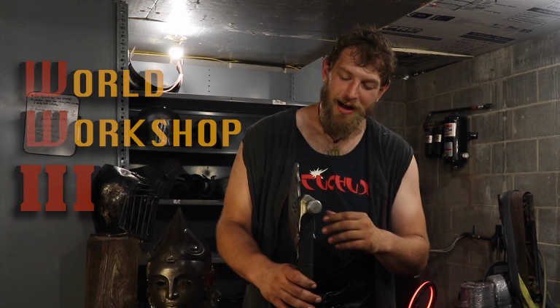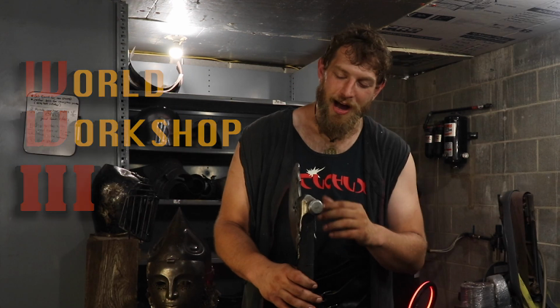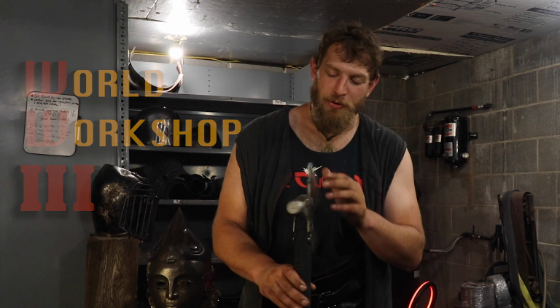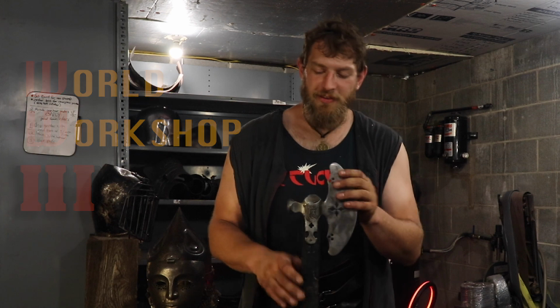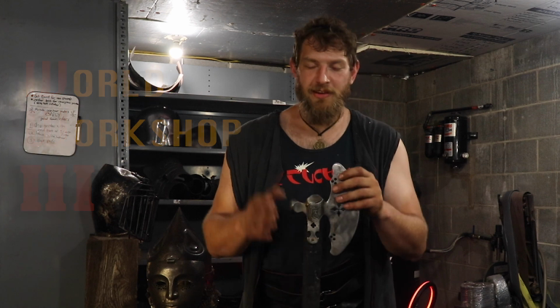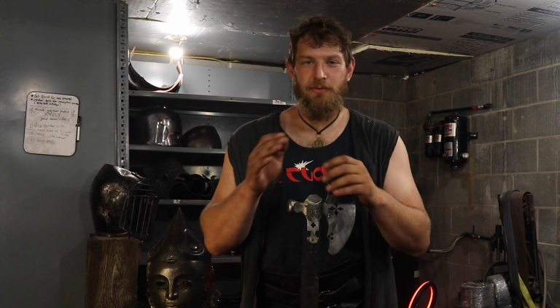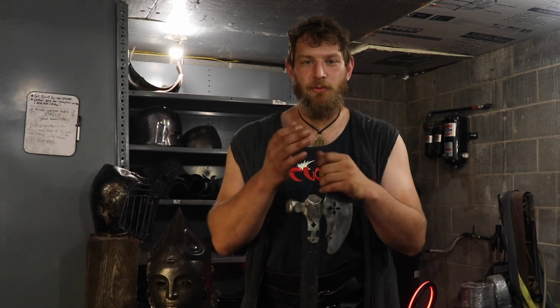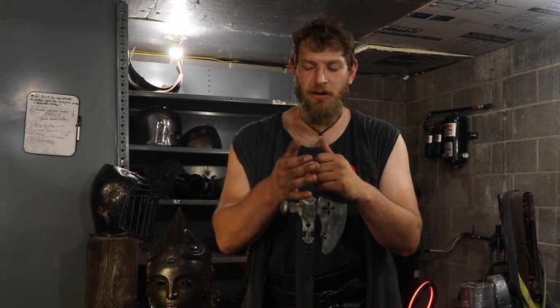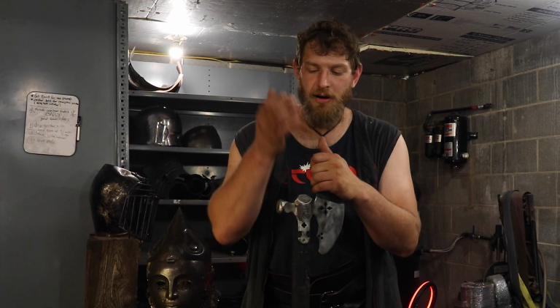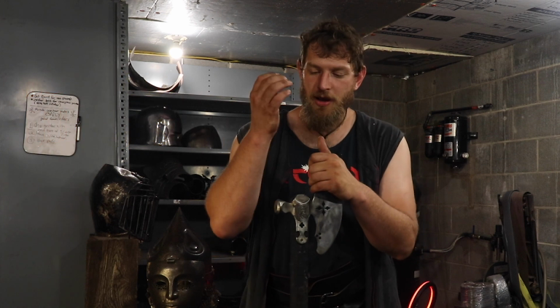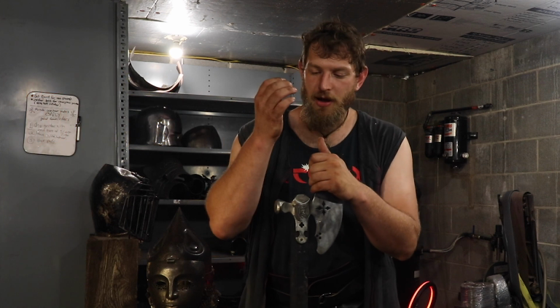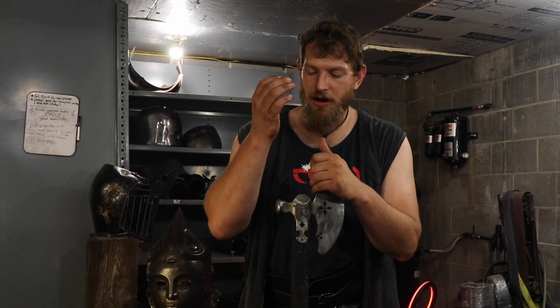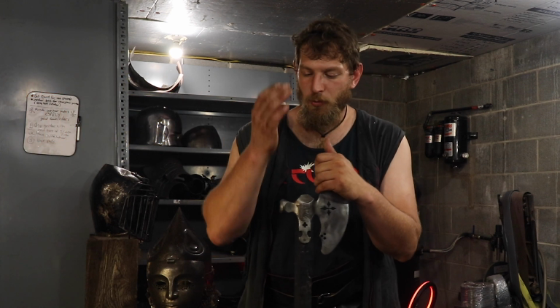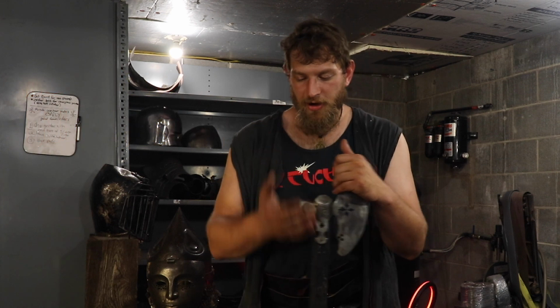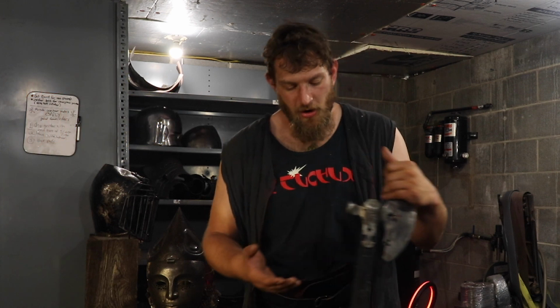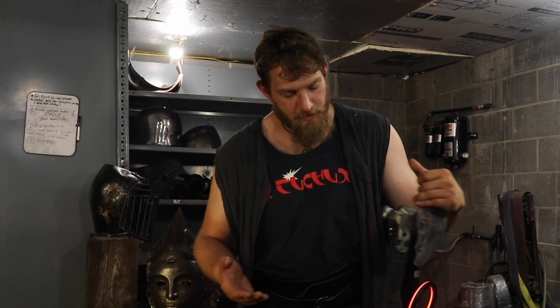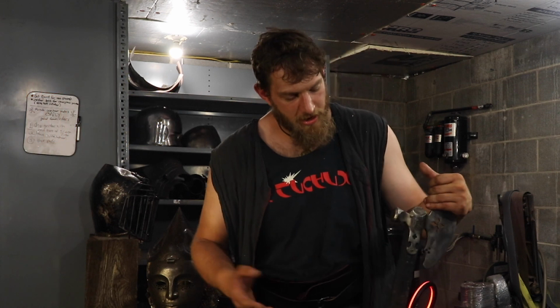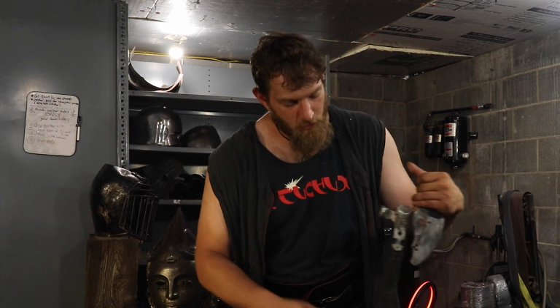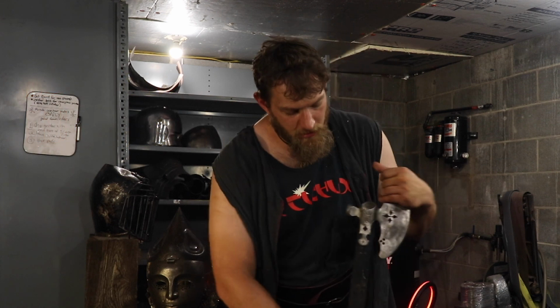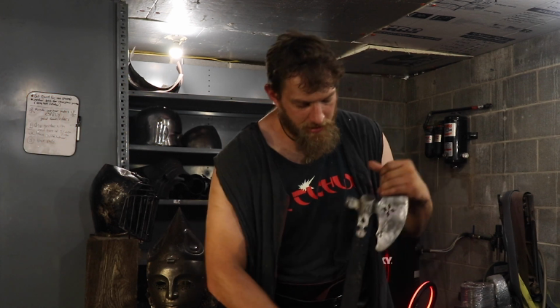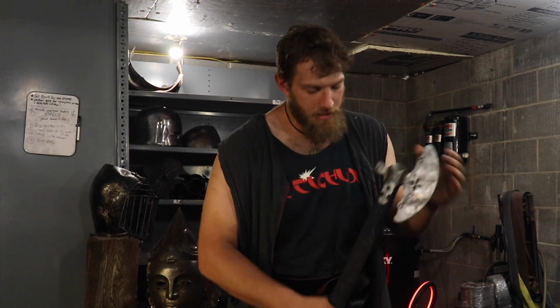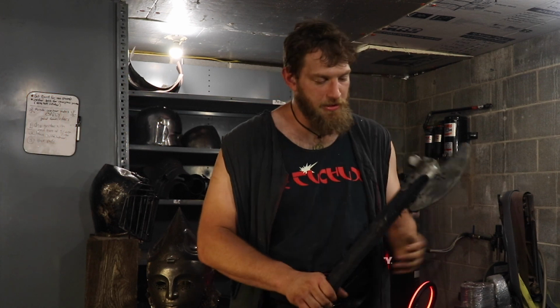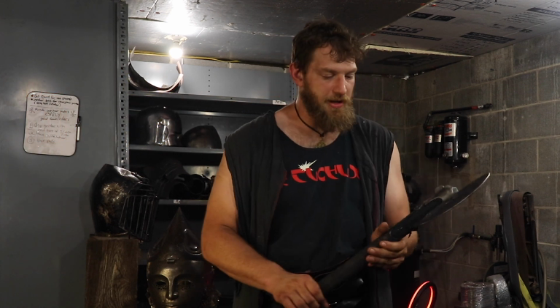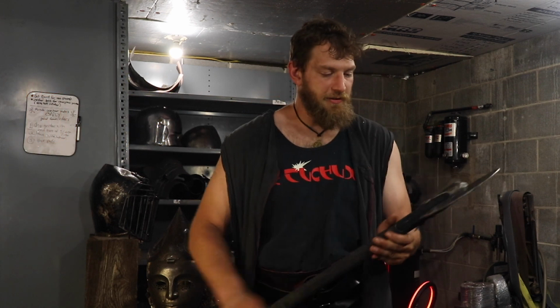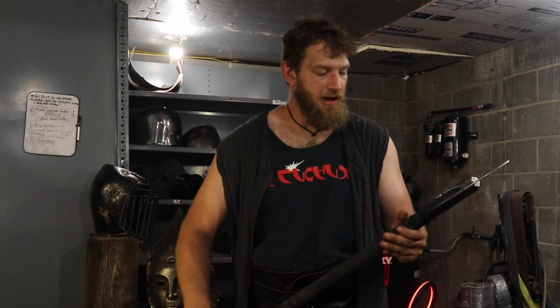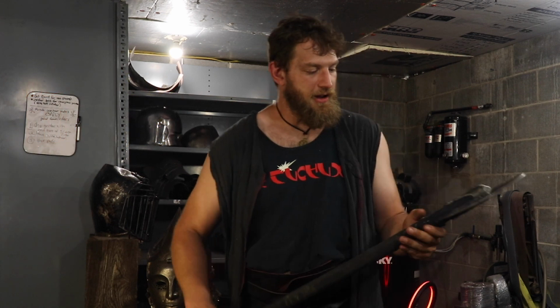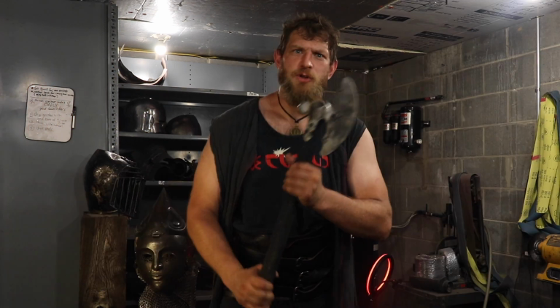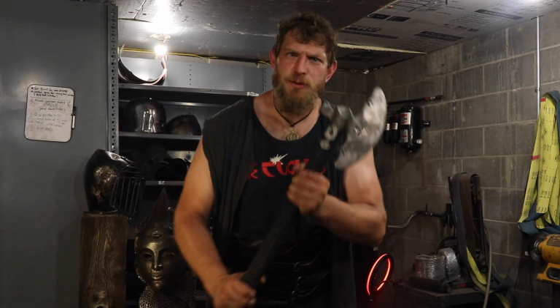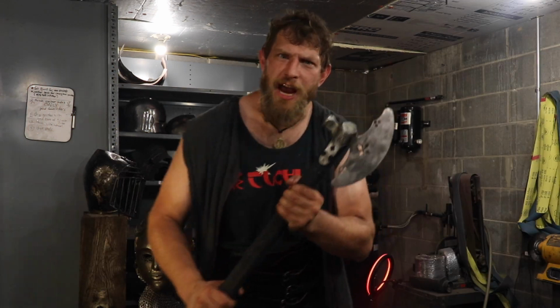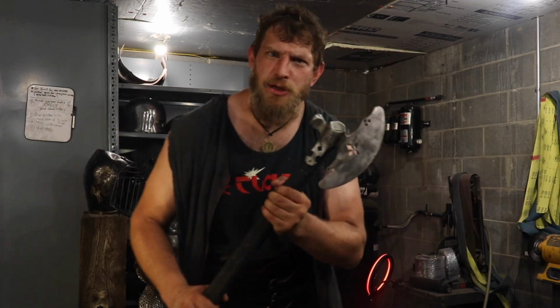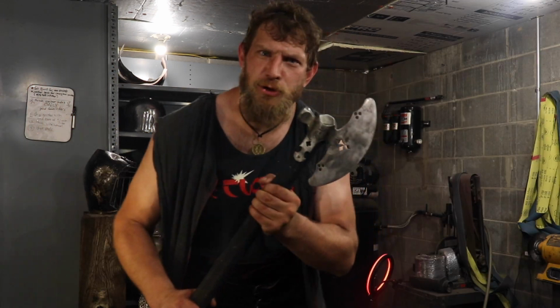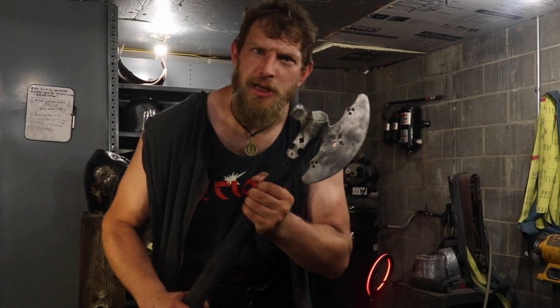I put this thing through the ringer. We're going to talk about it, we're going to look at a couple of things, and SMASH some shit!